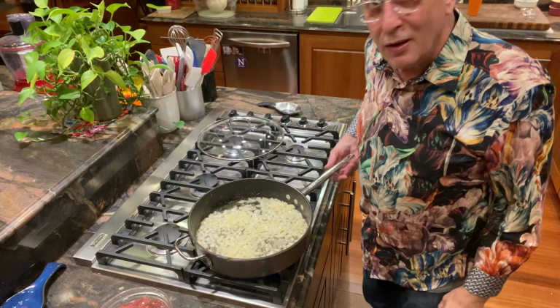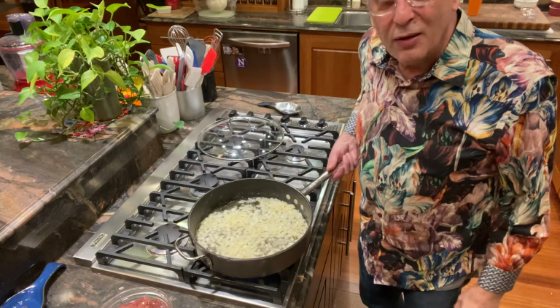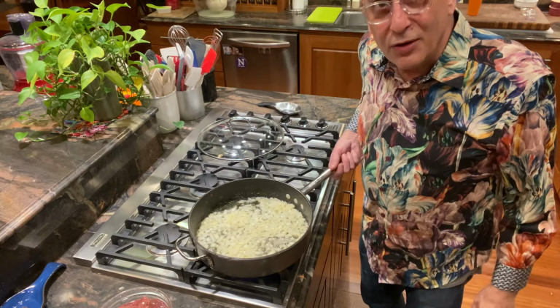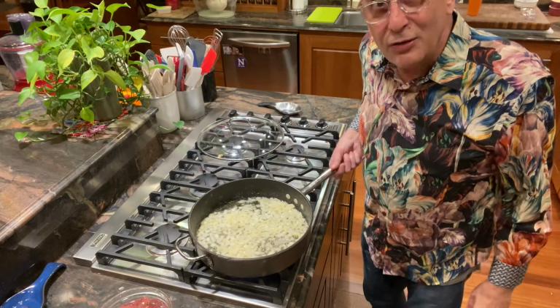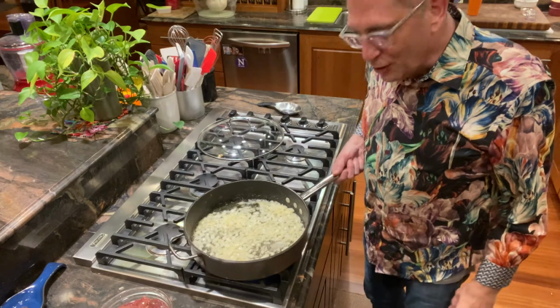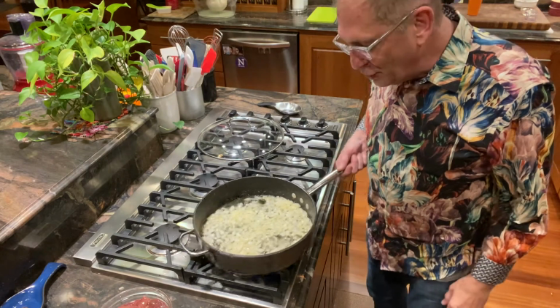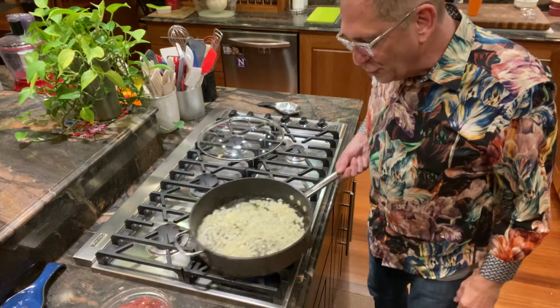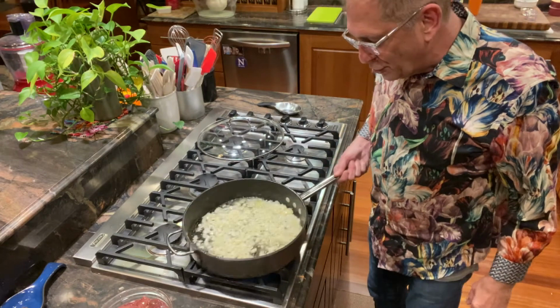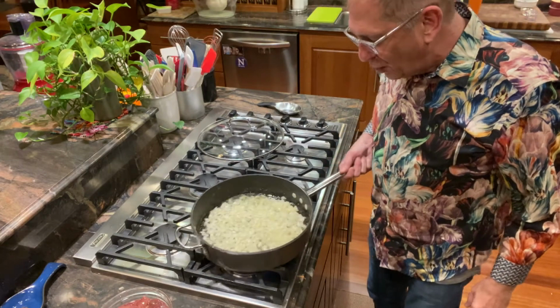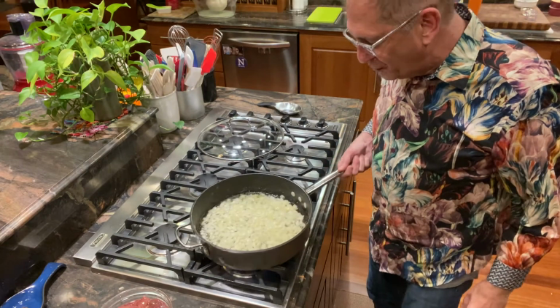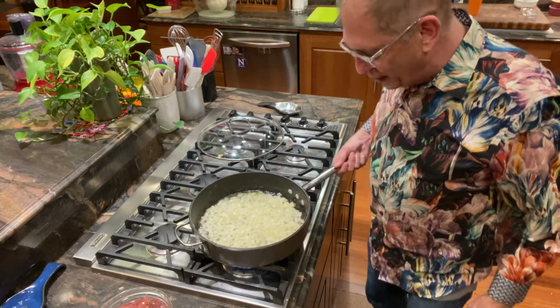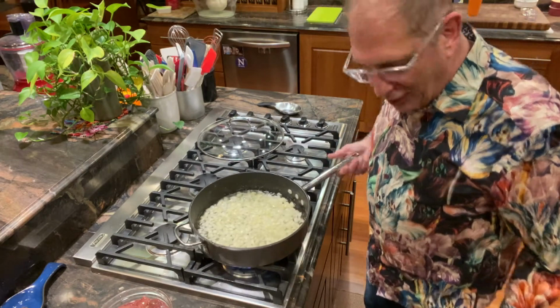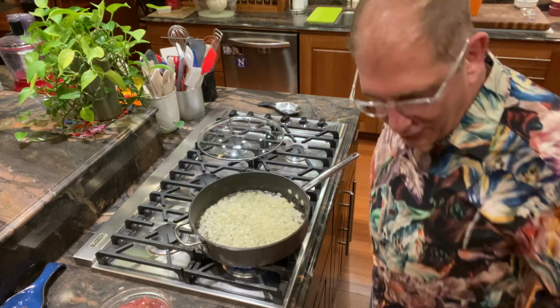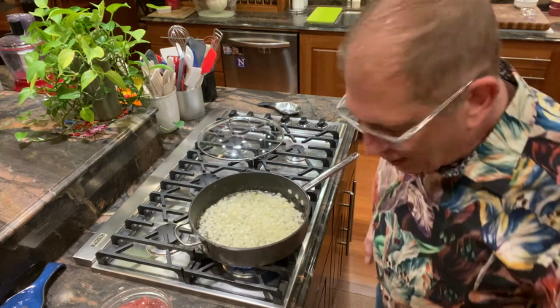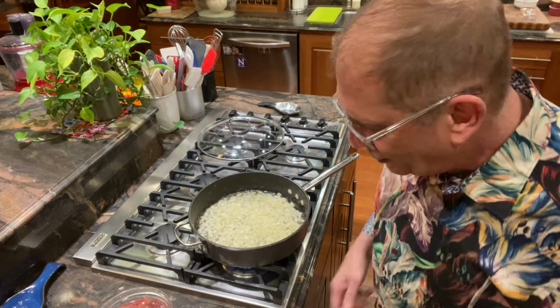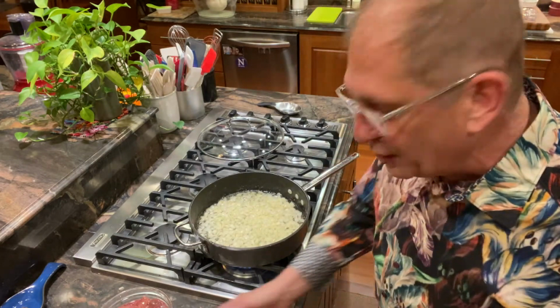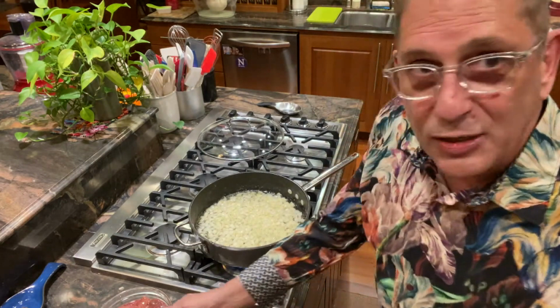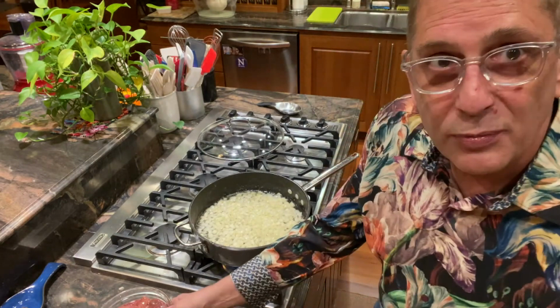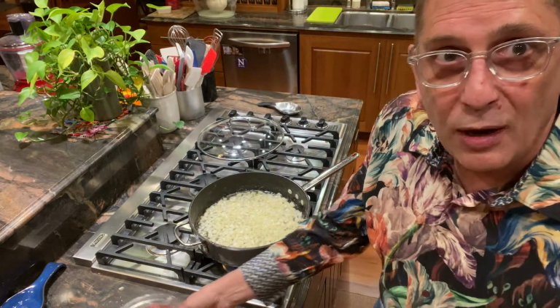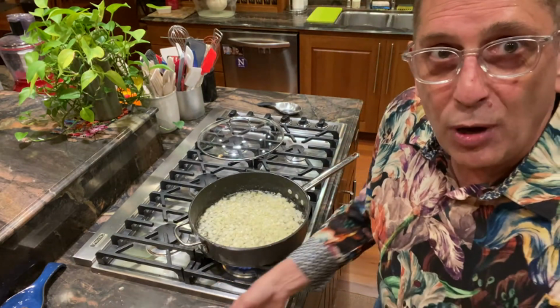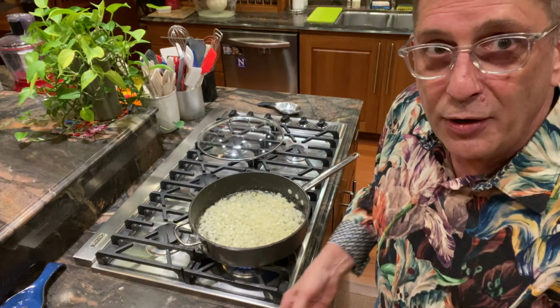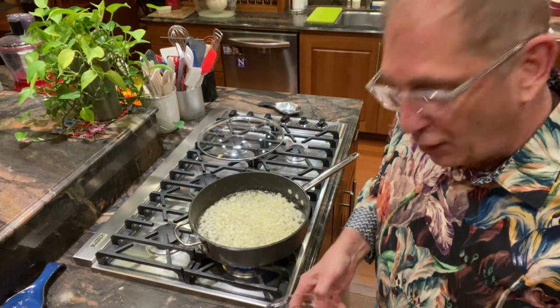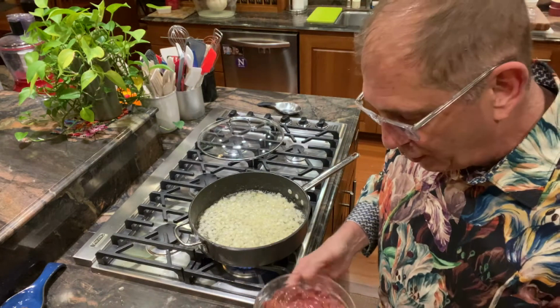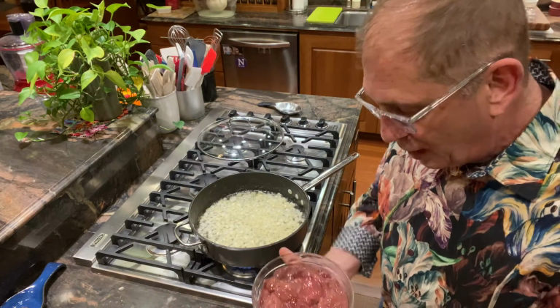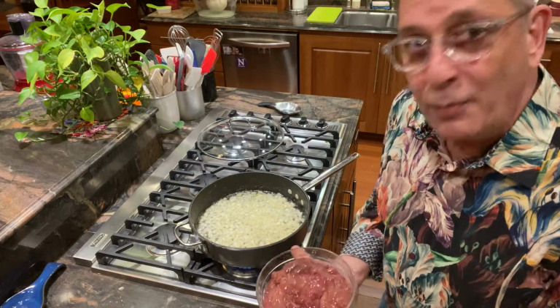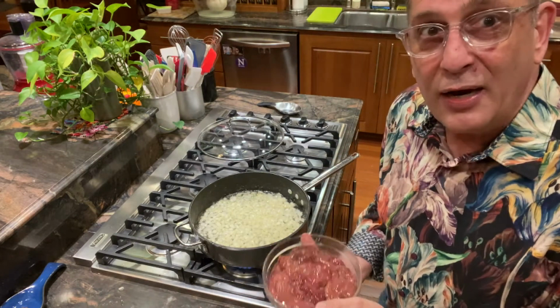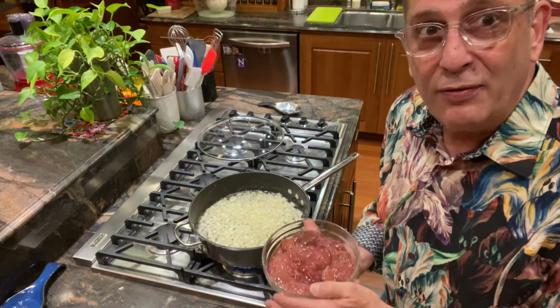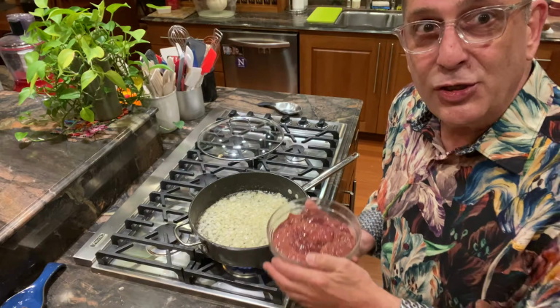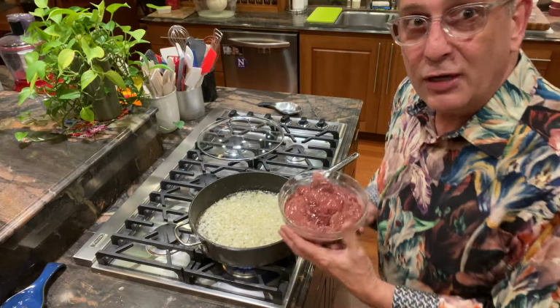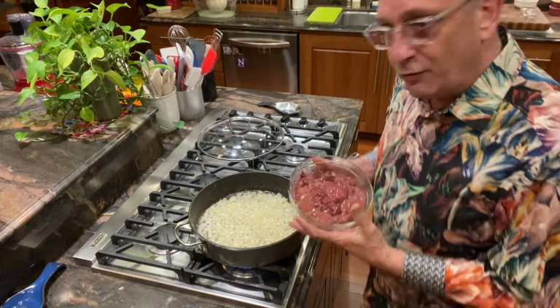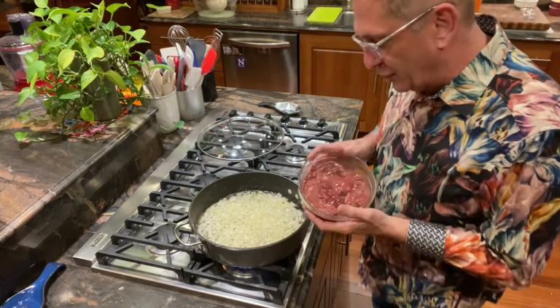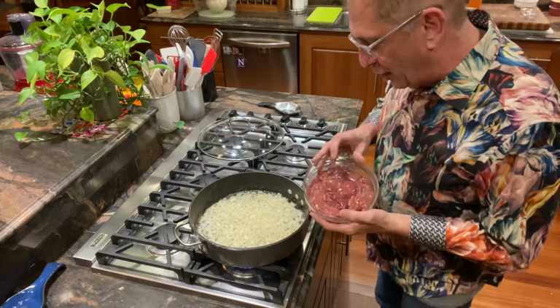I'm going to turn the heat down to medium and let this simmer for about seven minutes. The onions are soft and turned a nice blonde color.